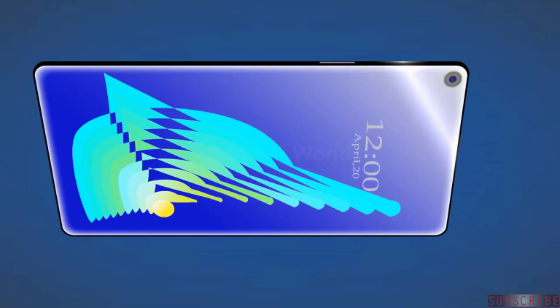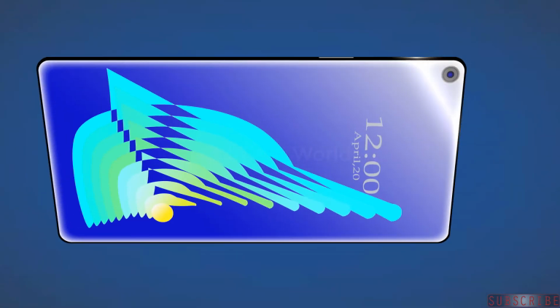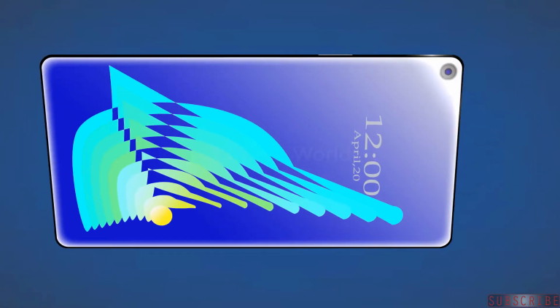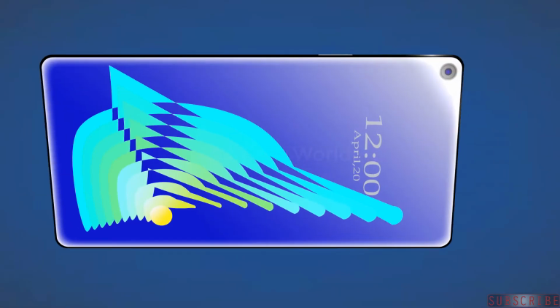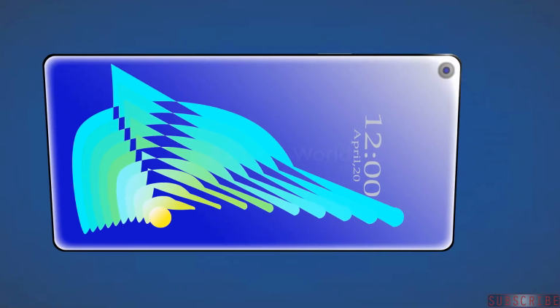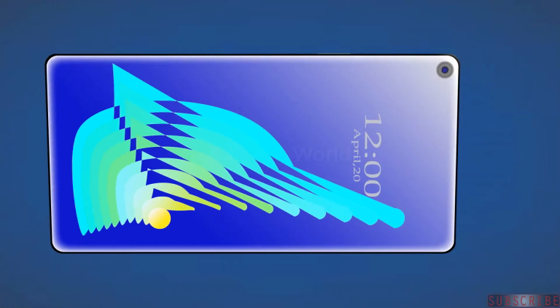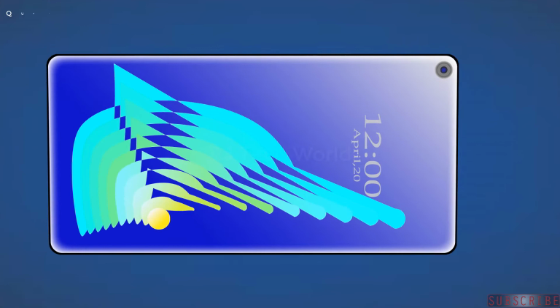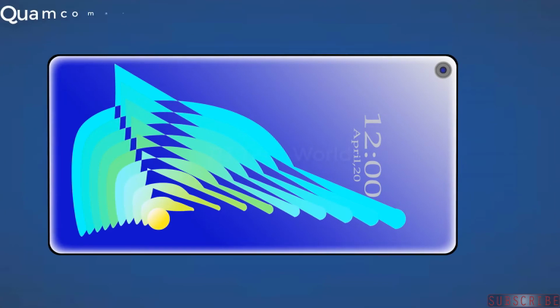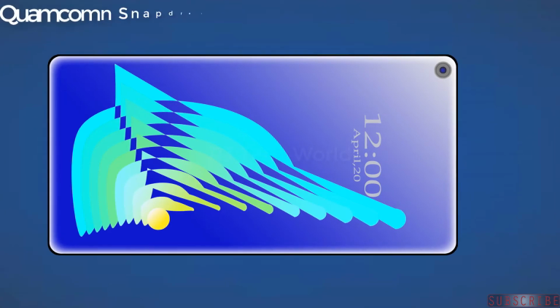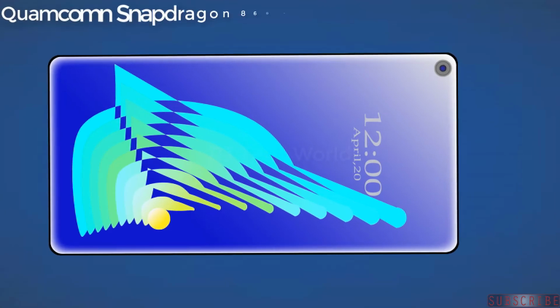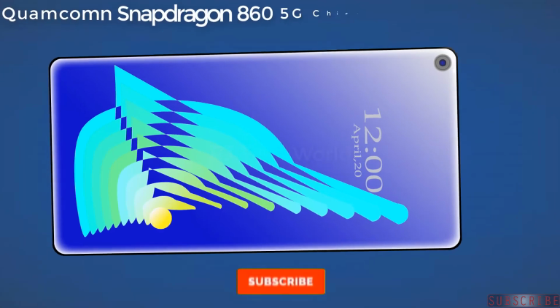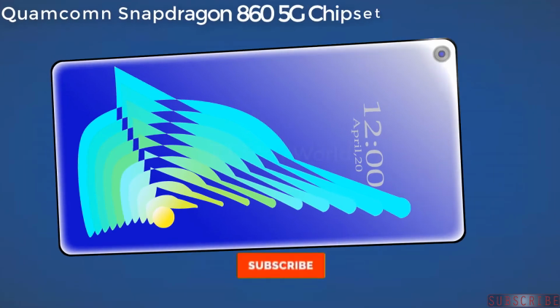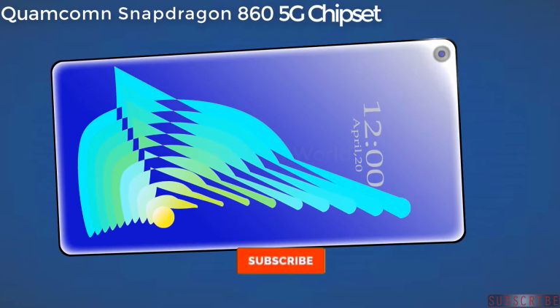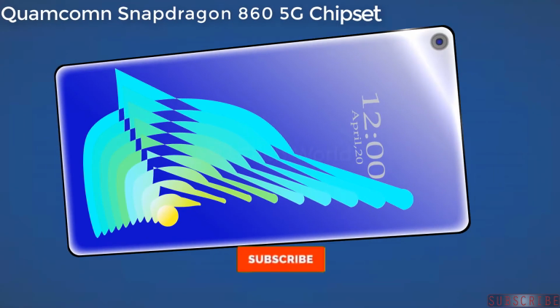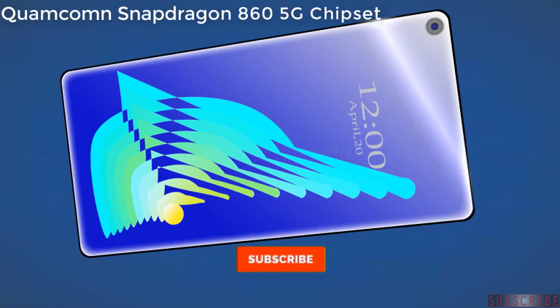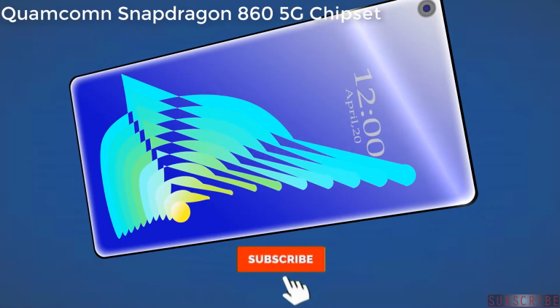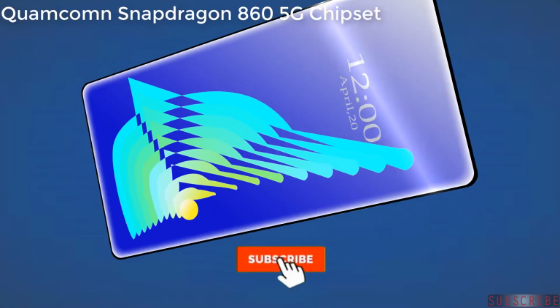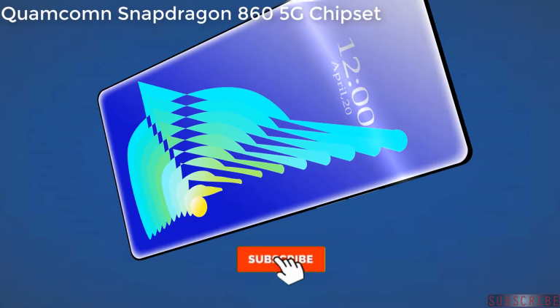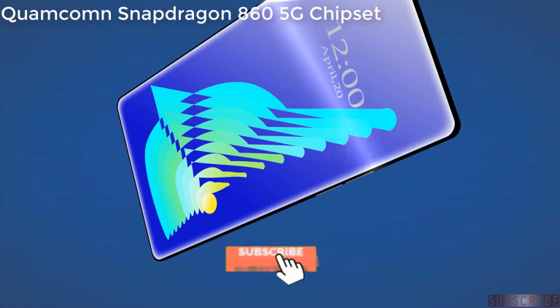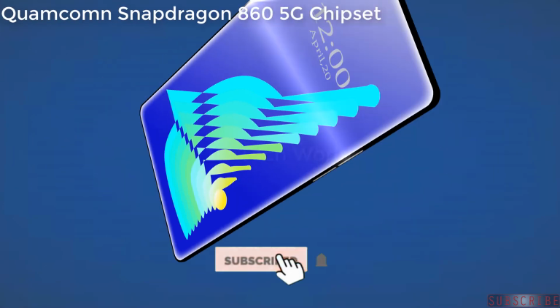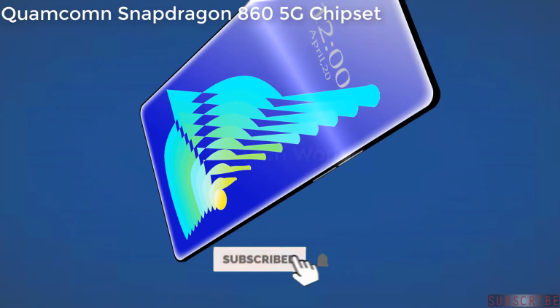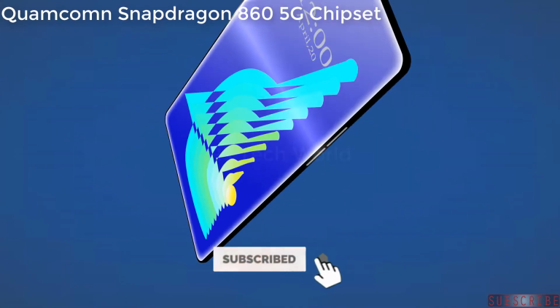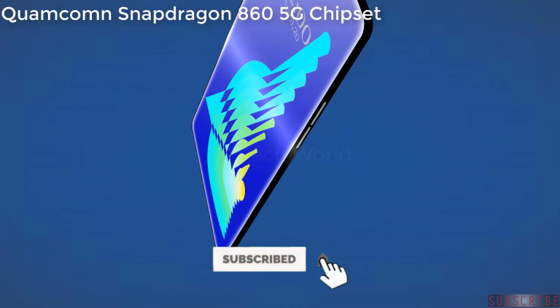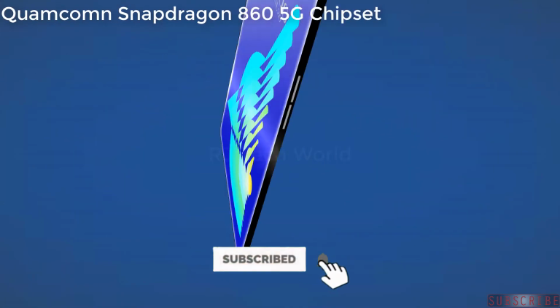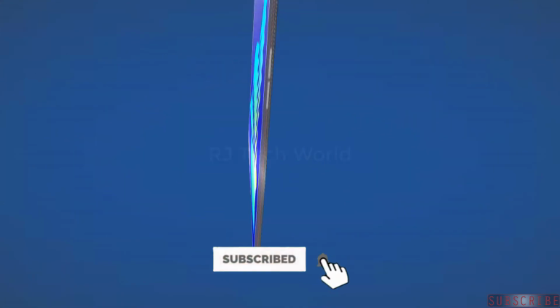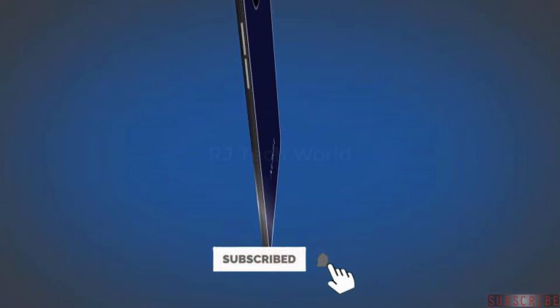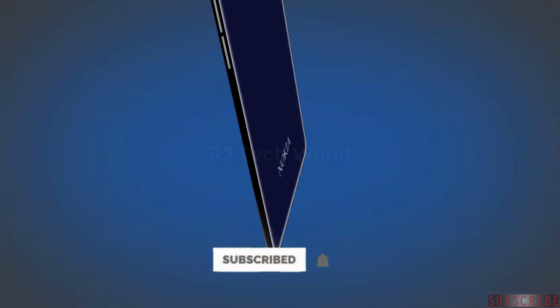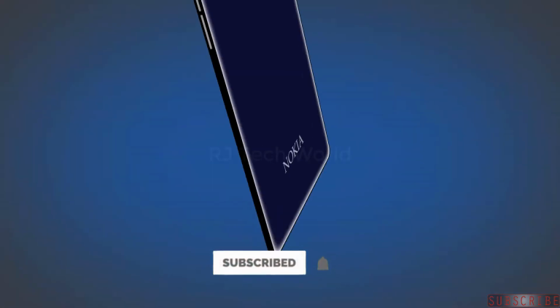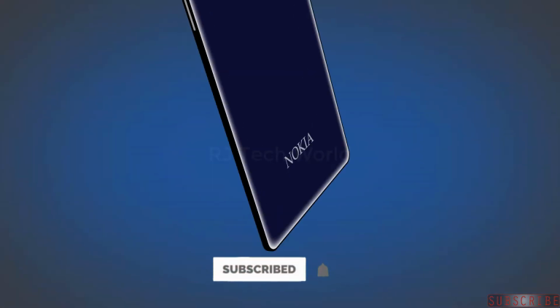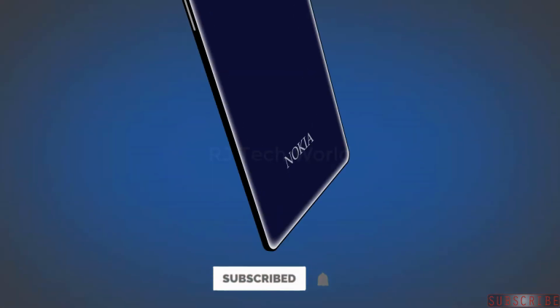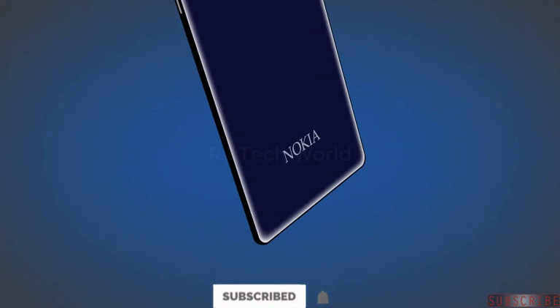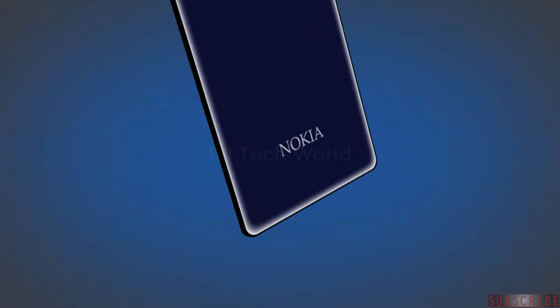This phone will be powered by the Qualcomm Snapdragon 860 5G chipset processor with Adreno 645 GPU.